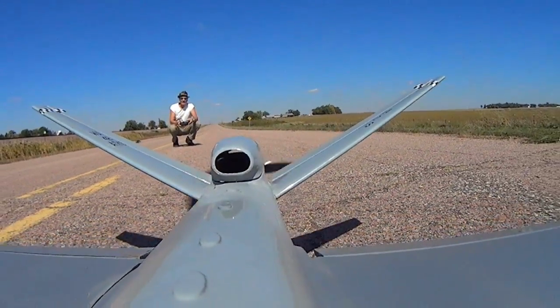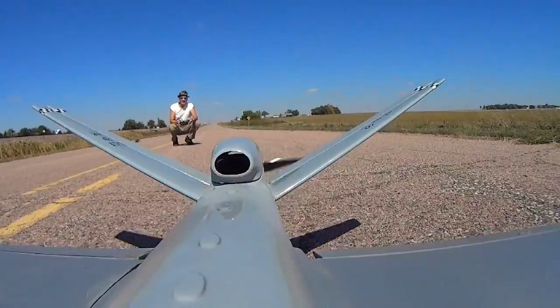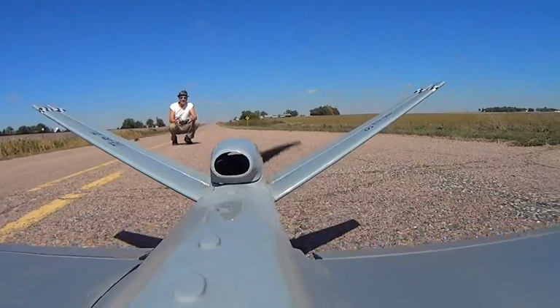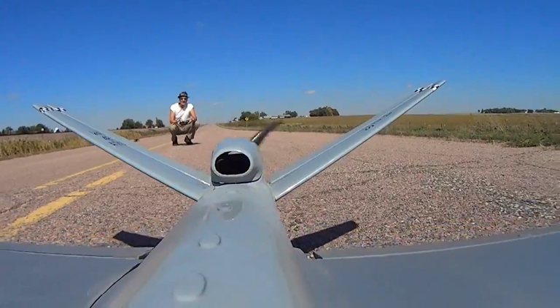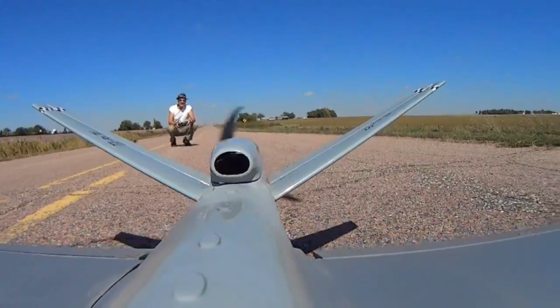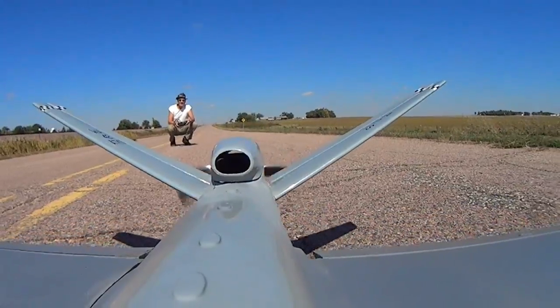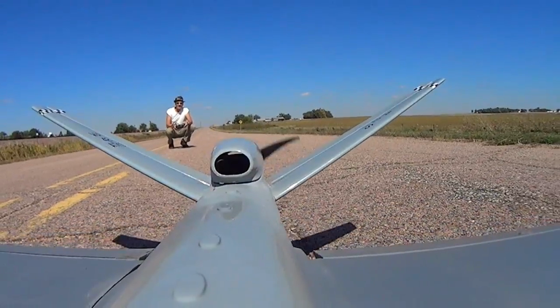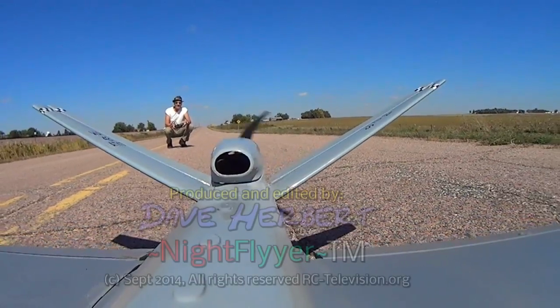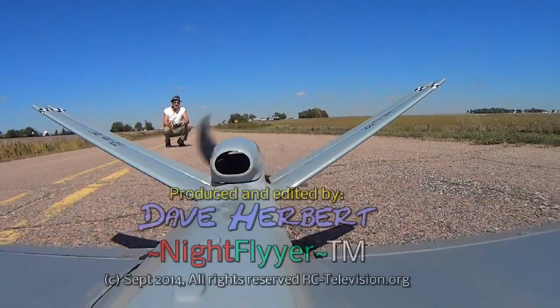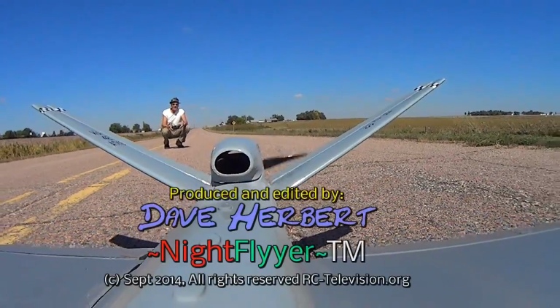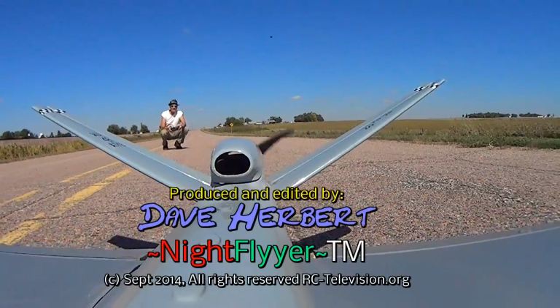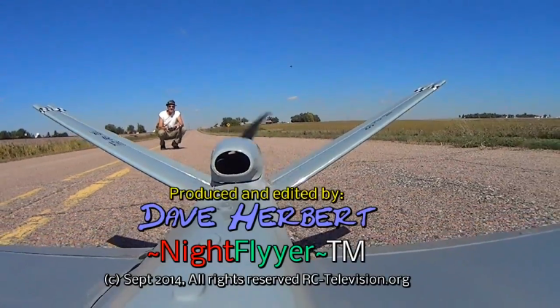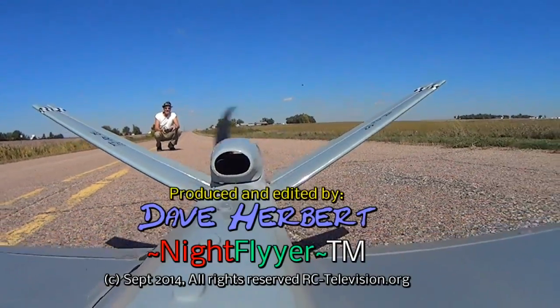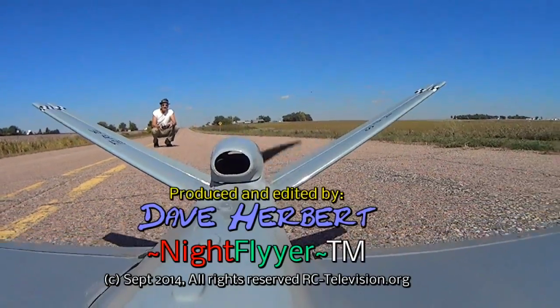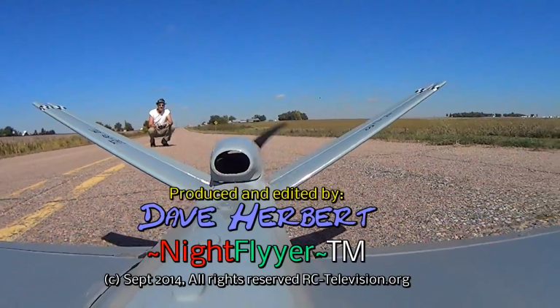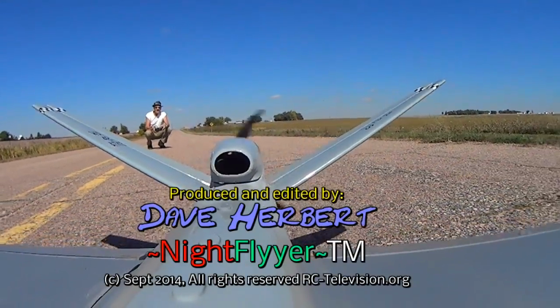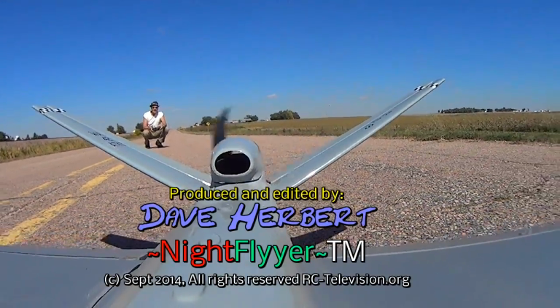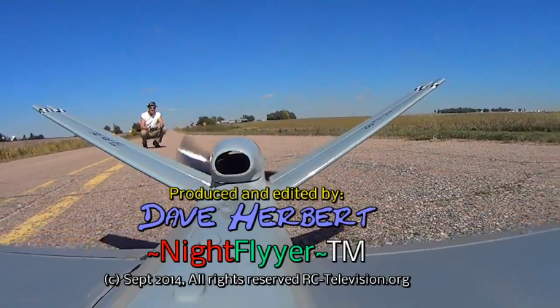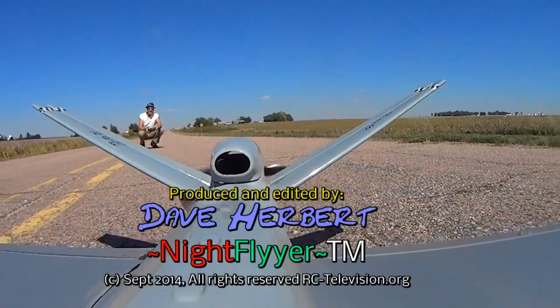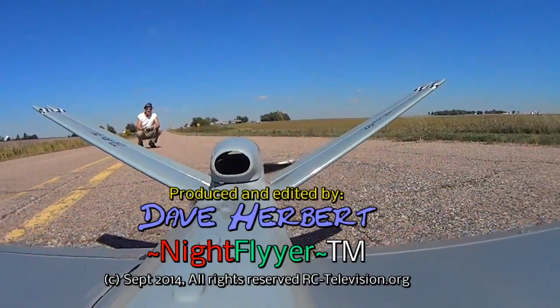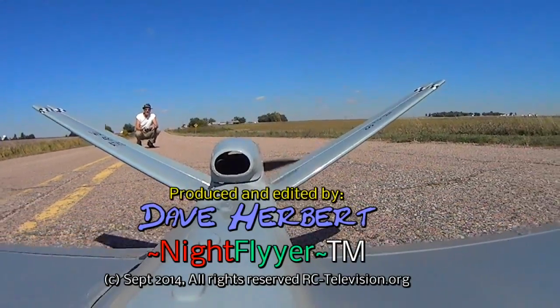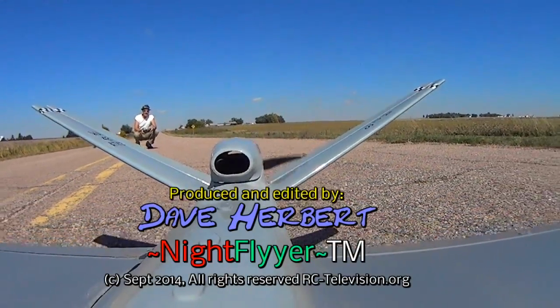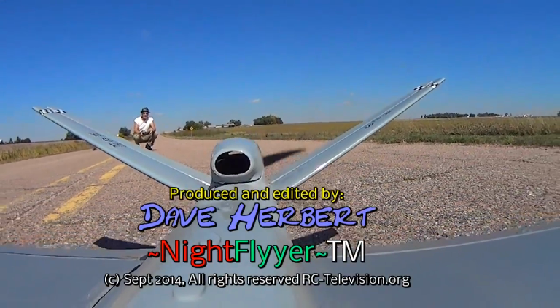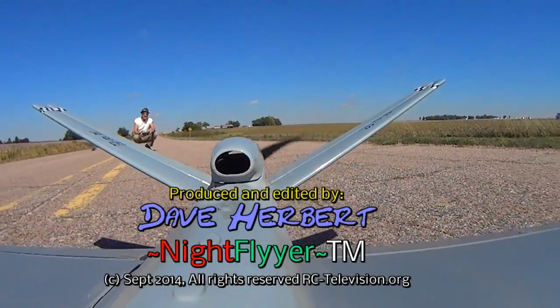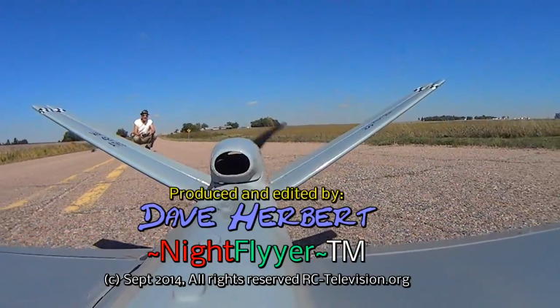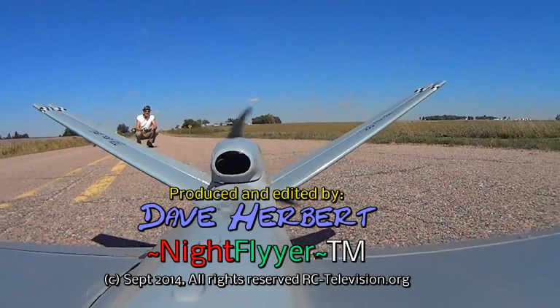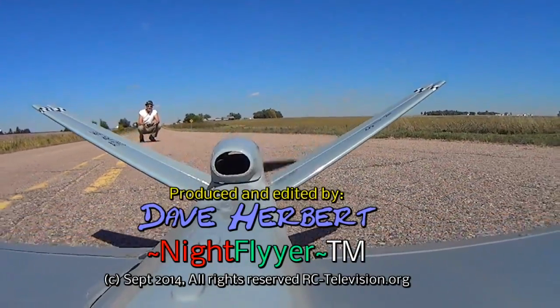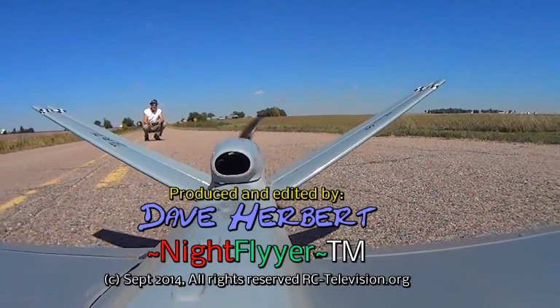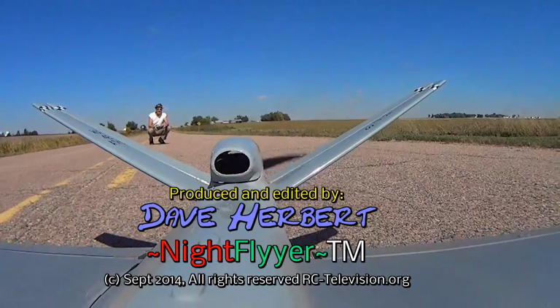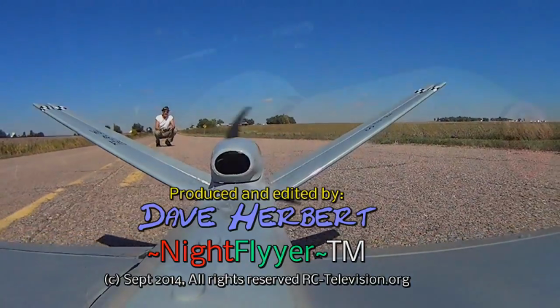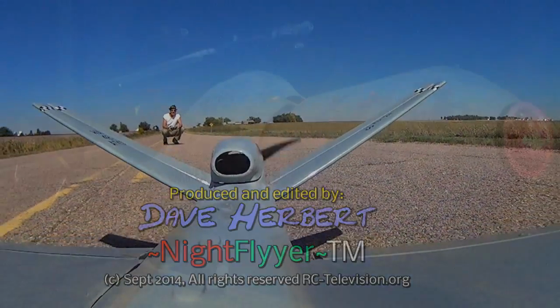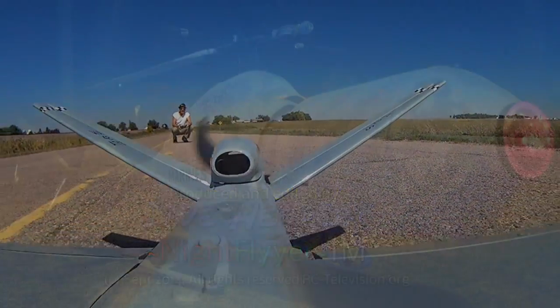Well, thanks a lot for watching, folks, and I hope you enjoyed the flight. I hope you stay tuned because here's what's coming next.